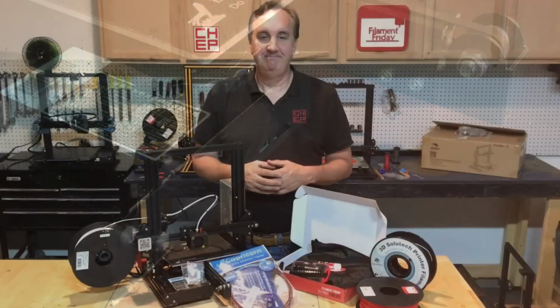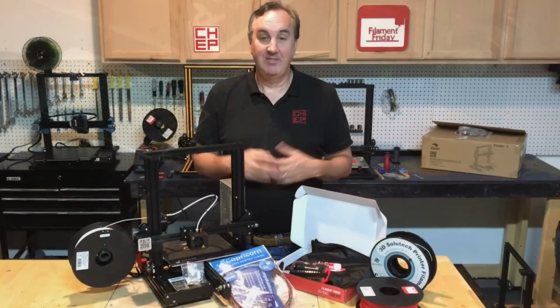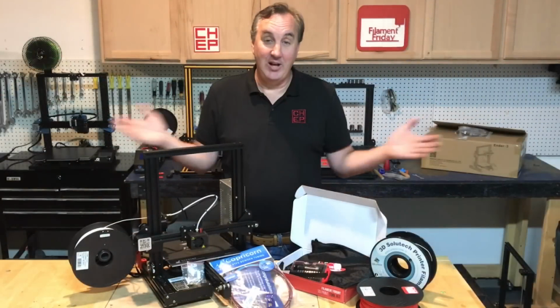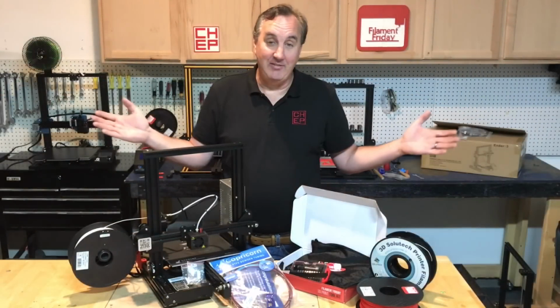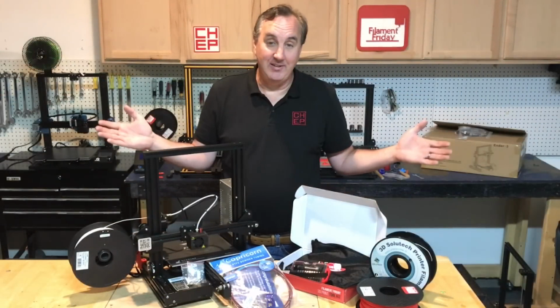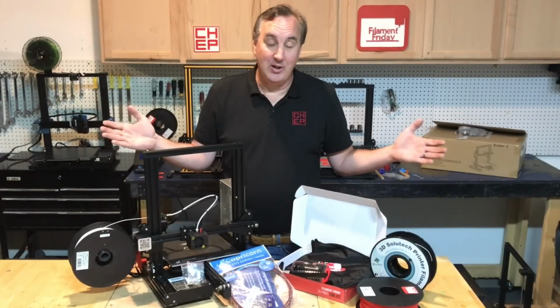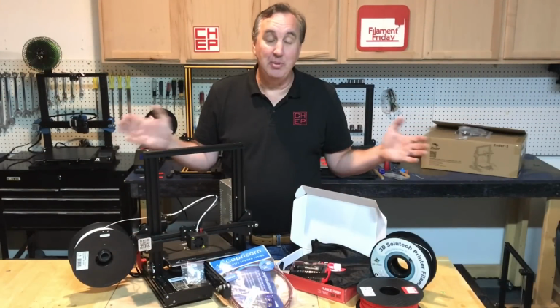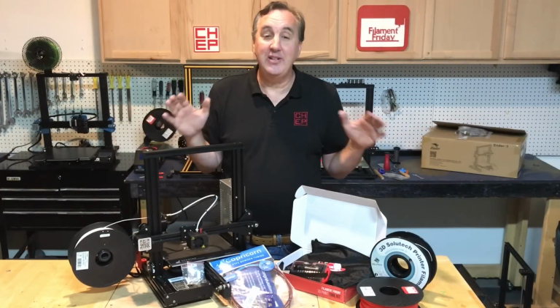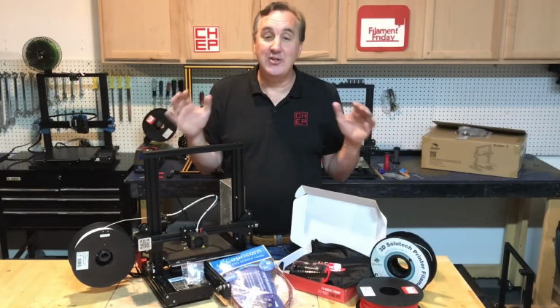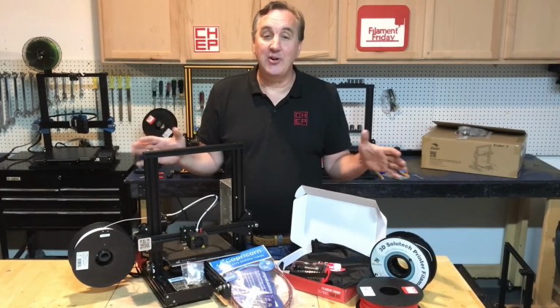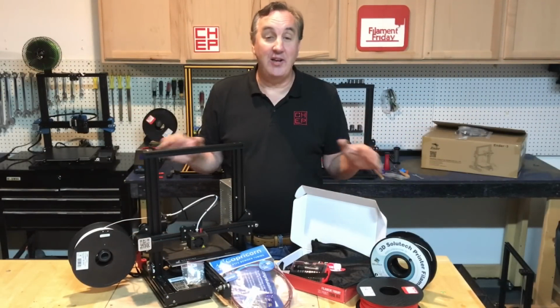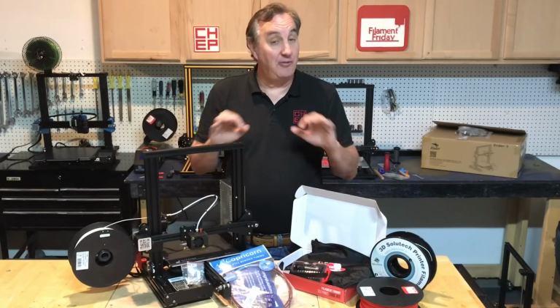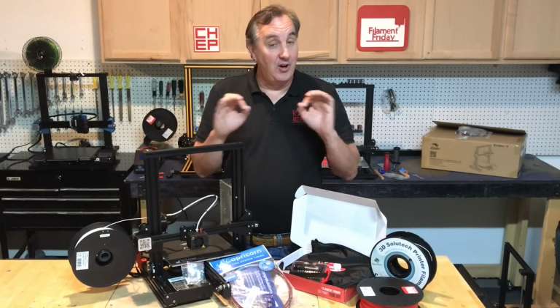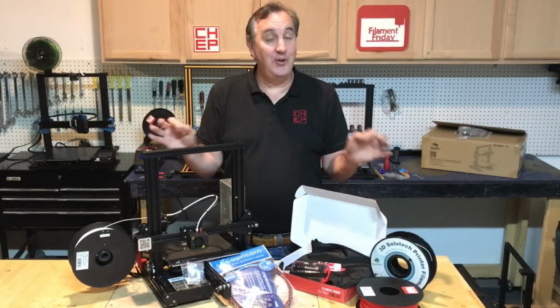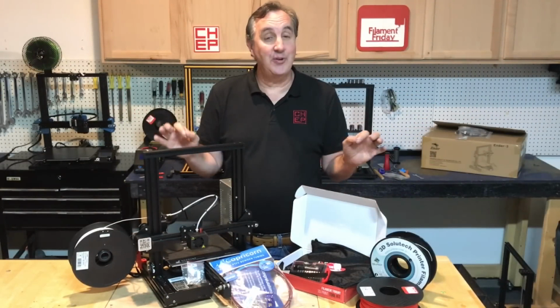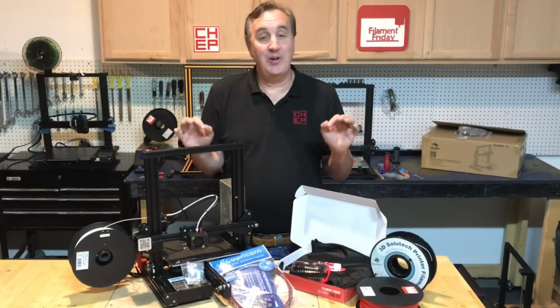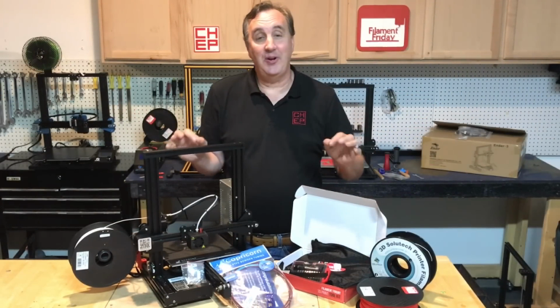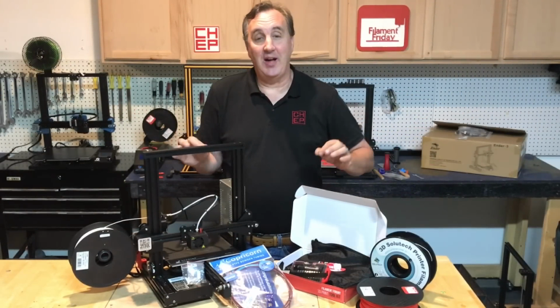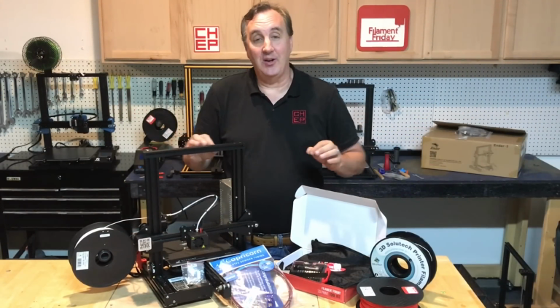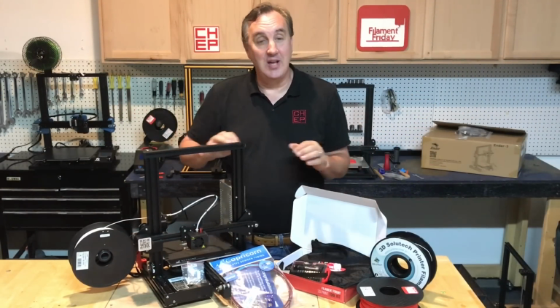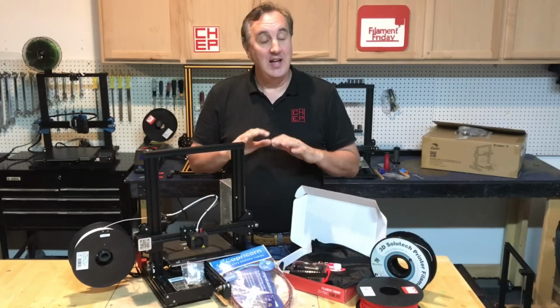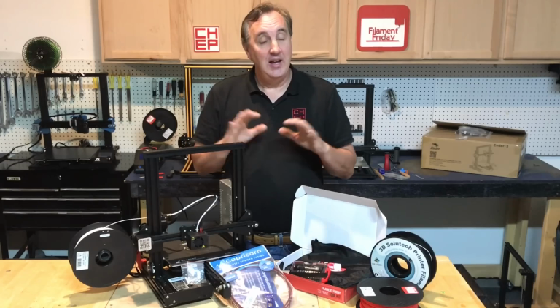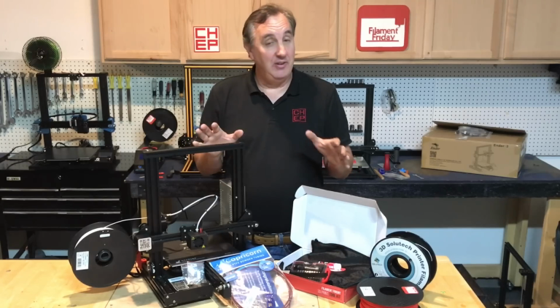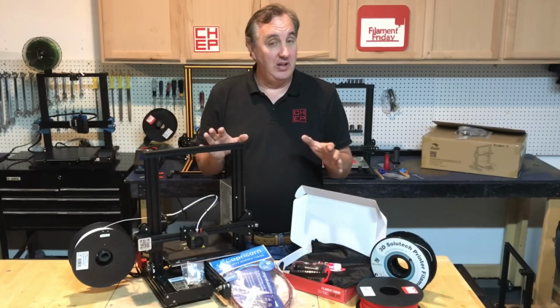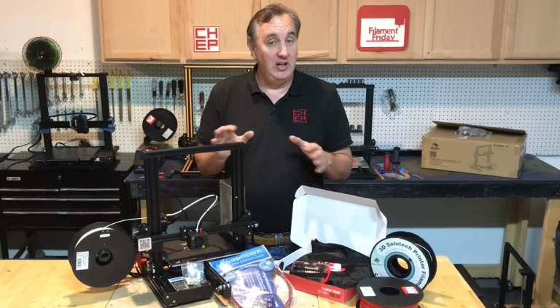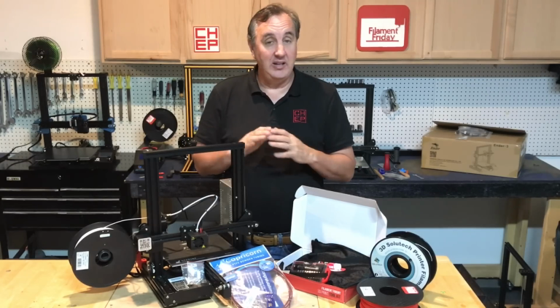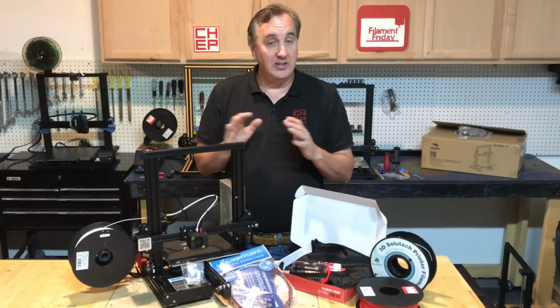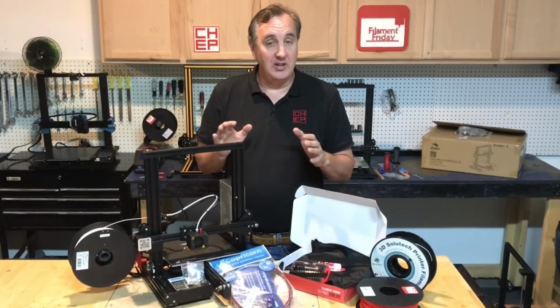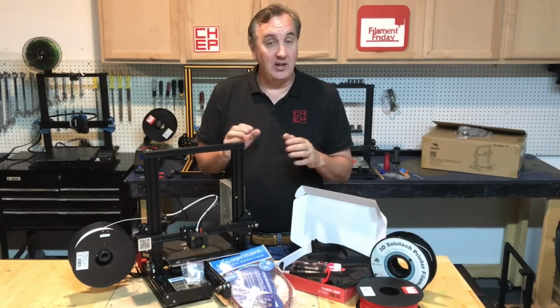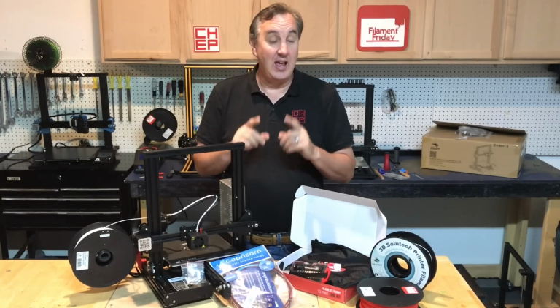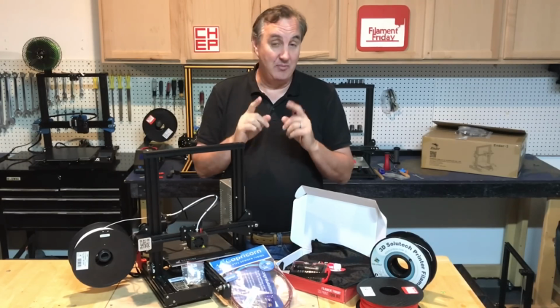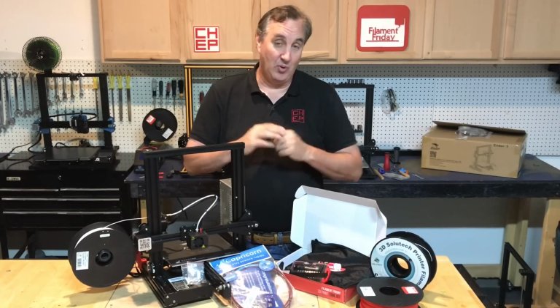There you have it — a complete starter kit for under $300 with everything you need to get started and more.